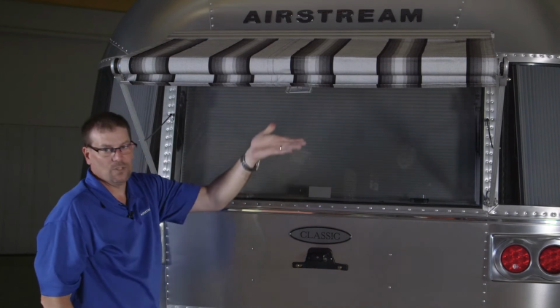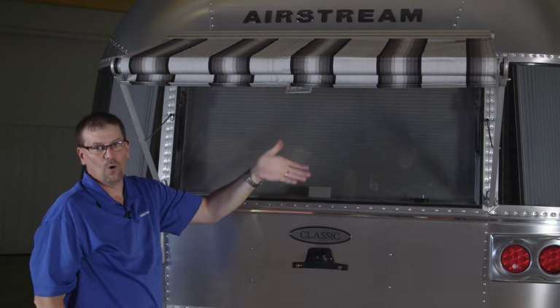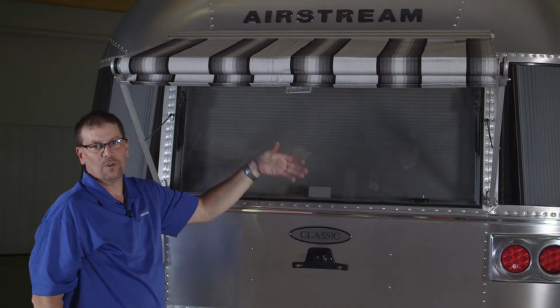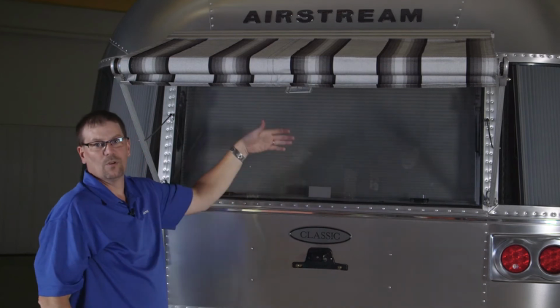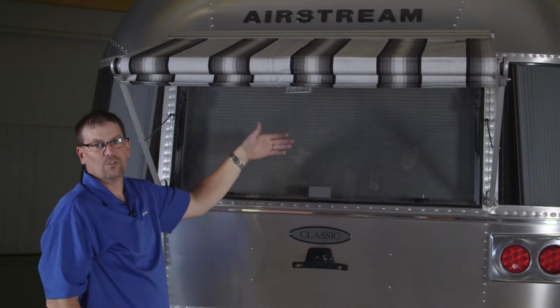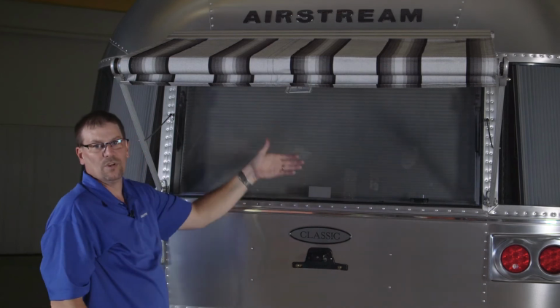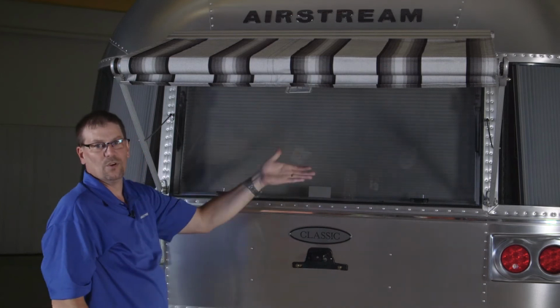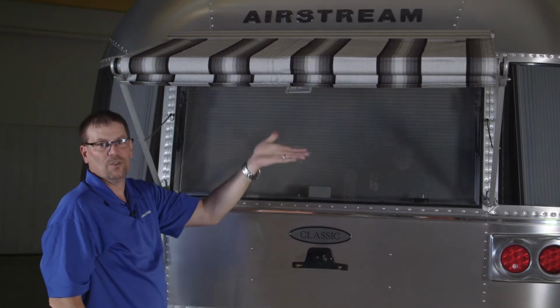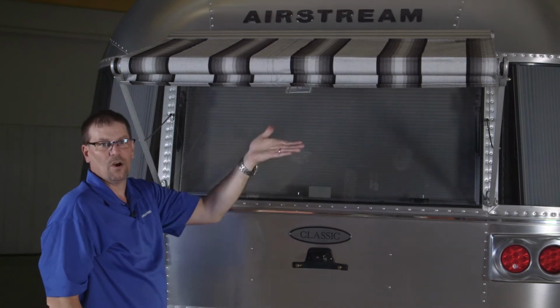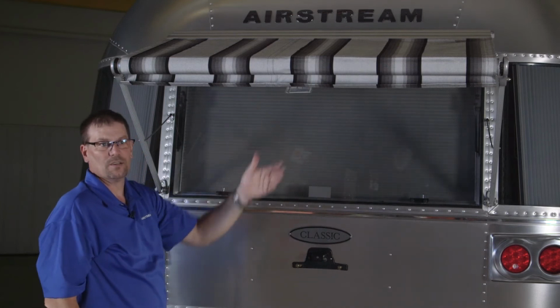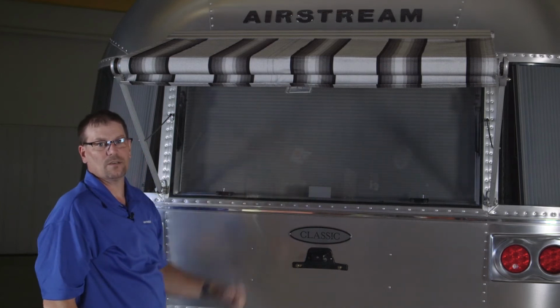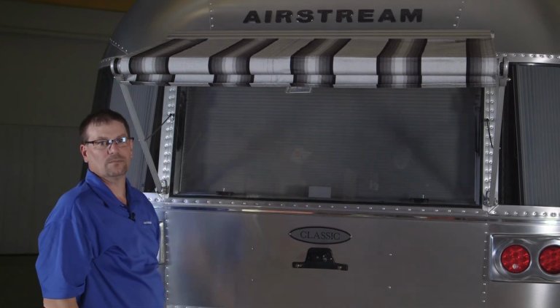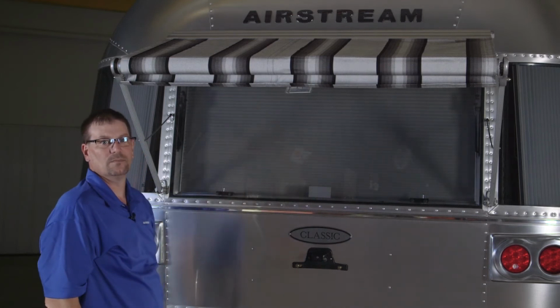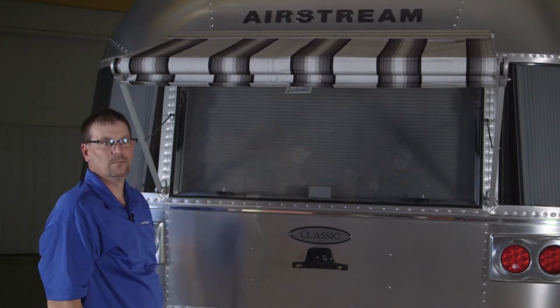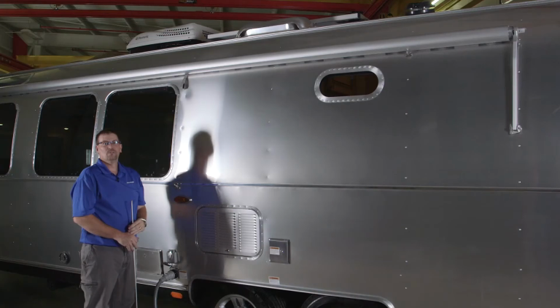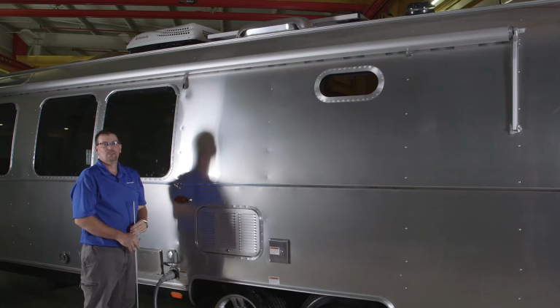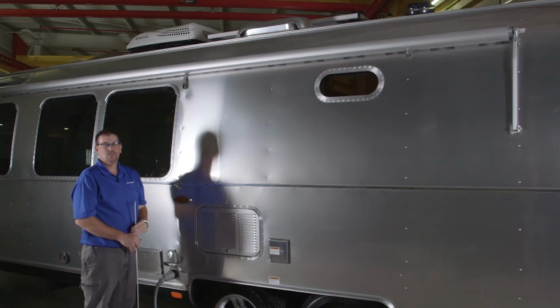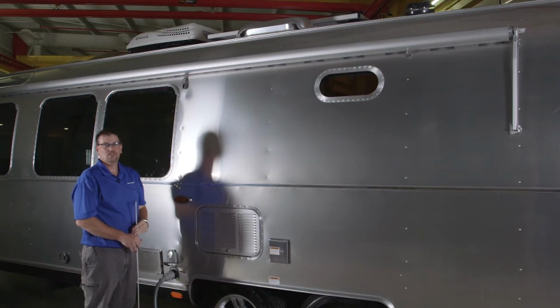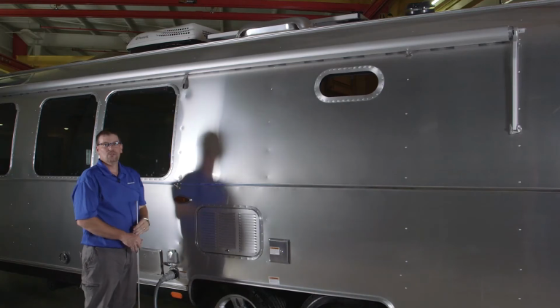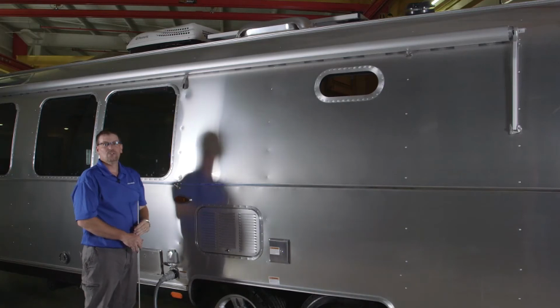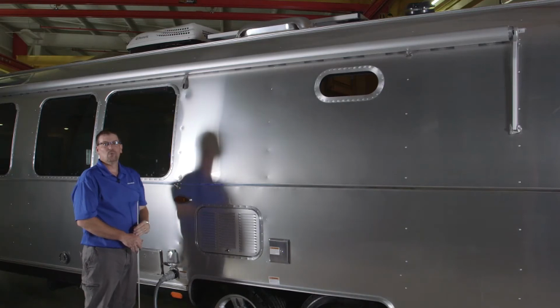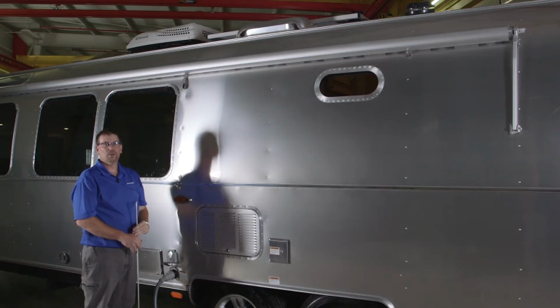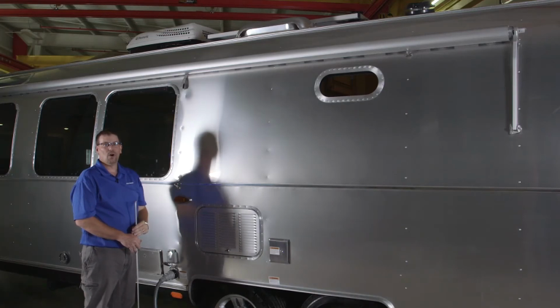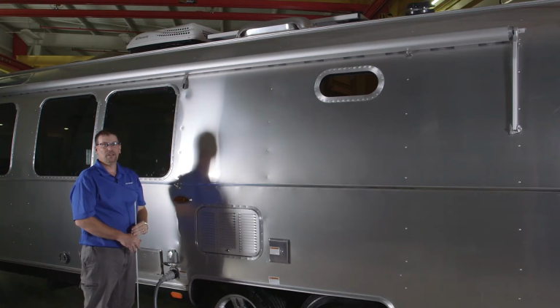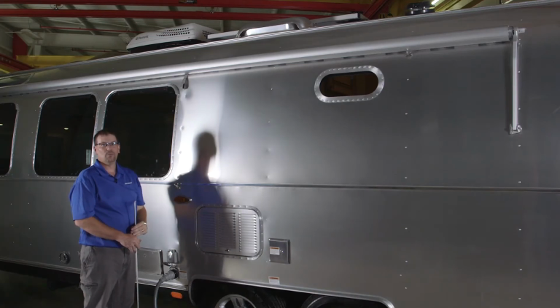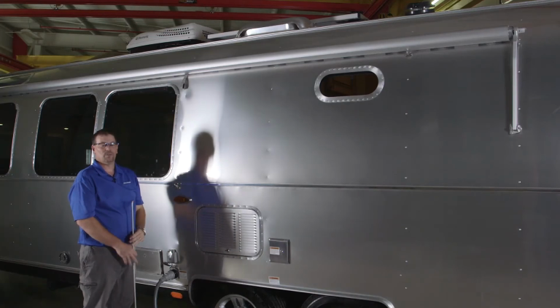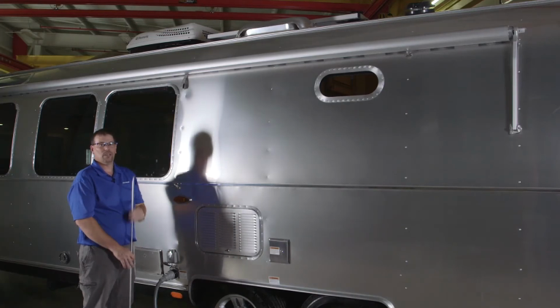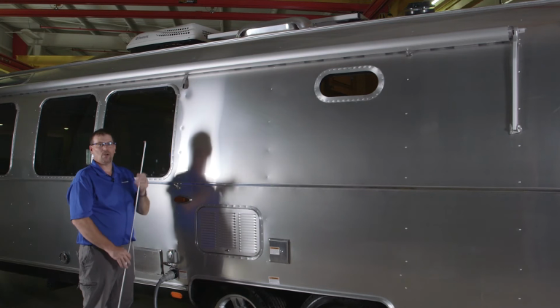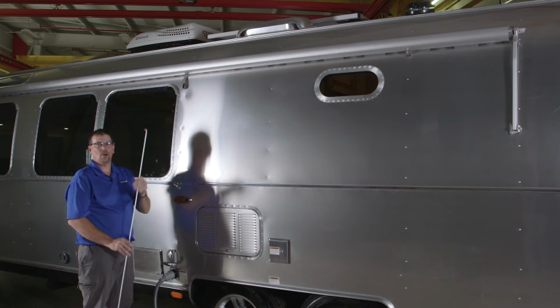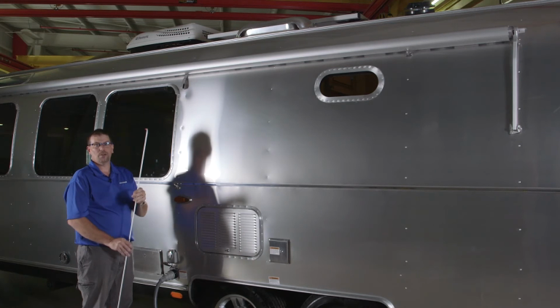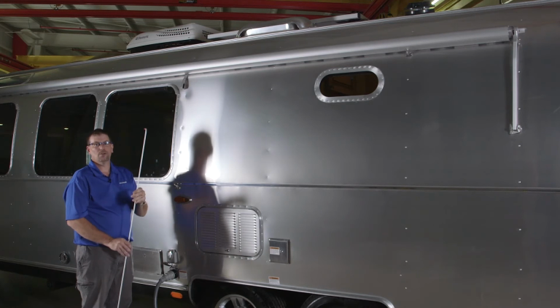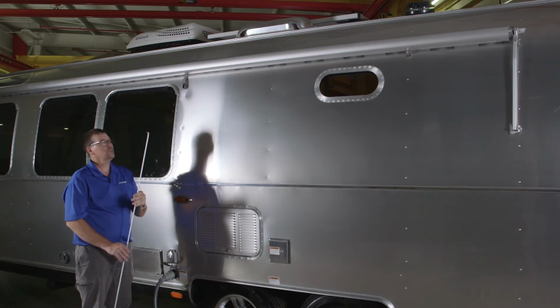Now this gives you an opportunity to open and close the window when the awning is out.